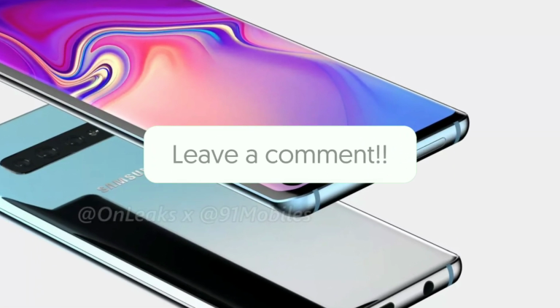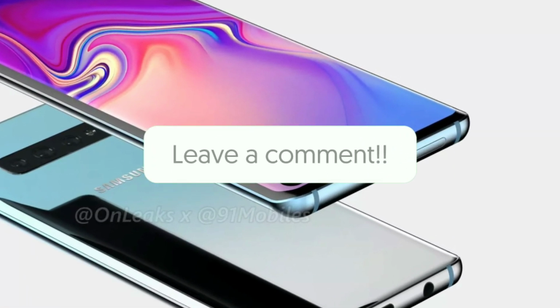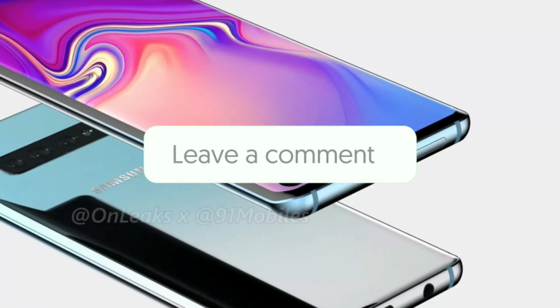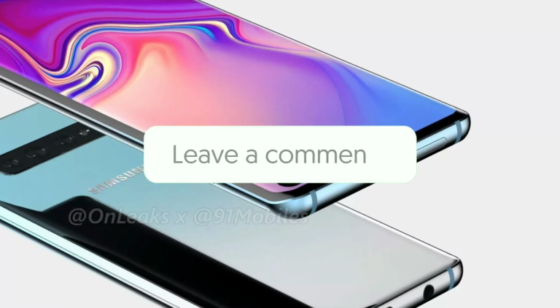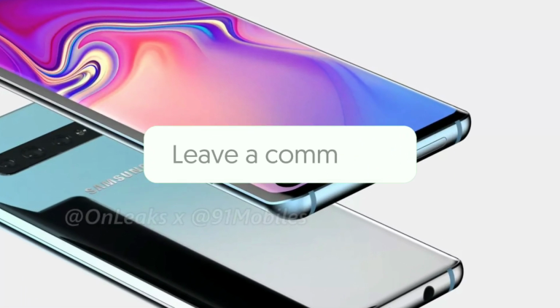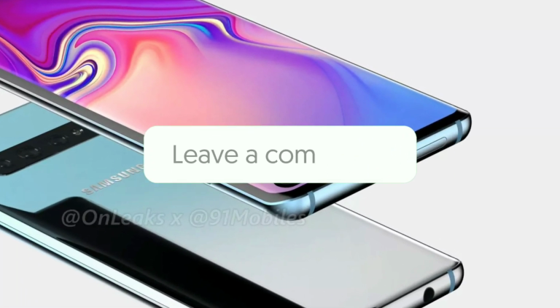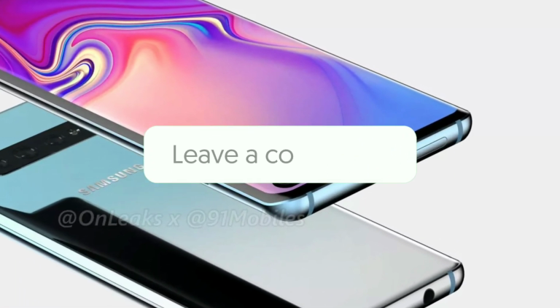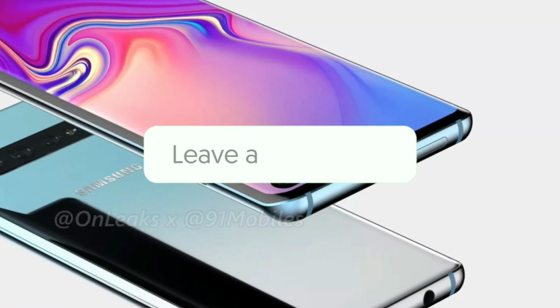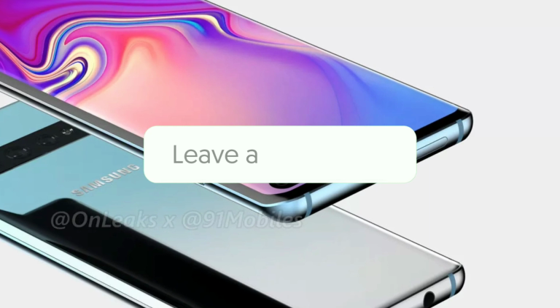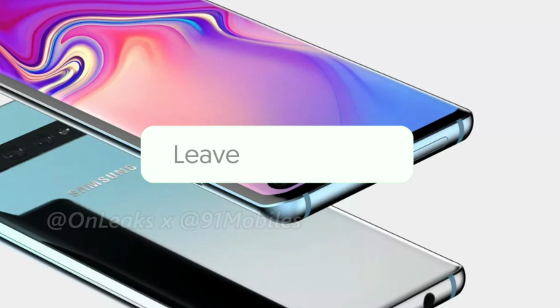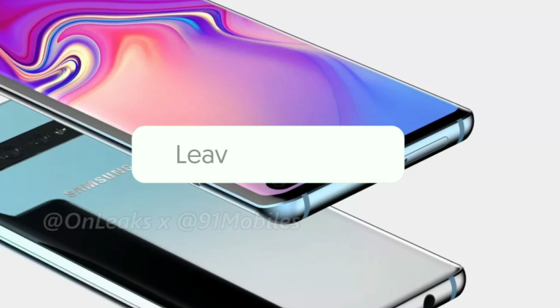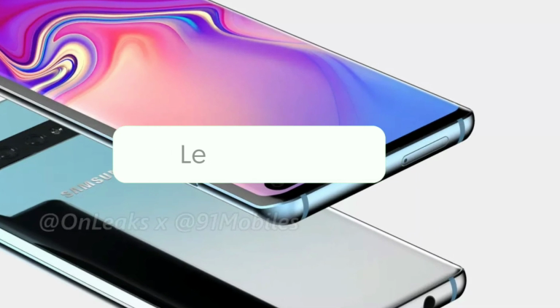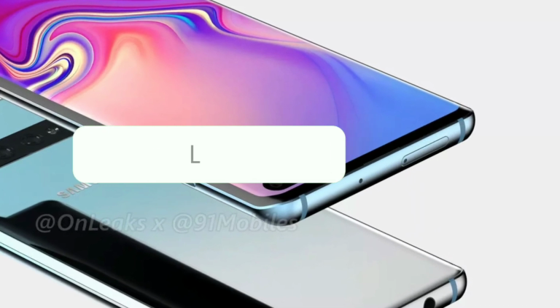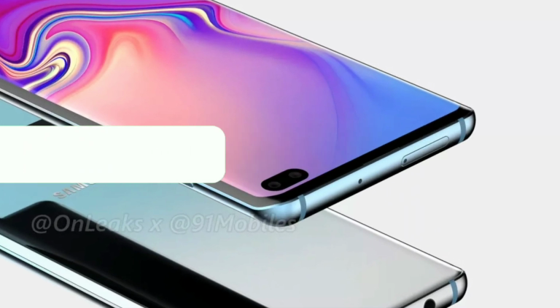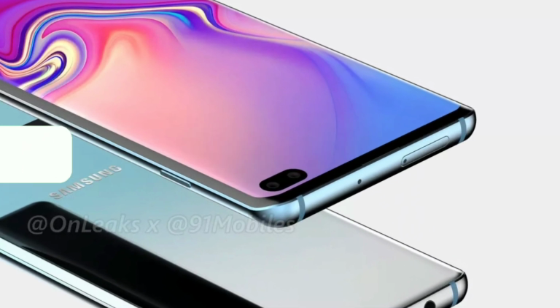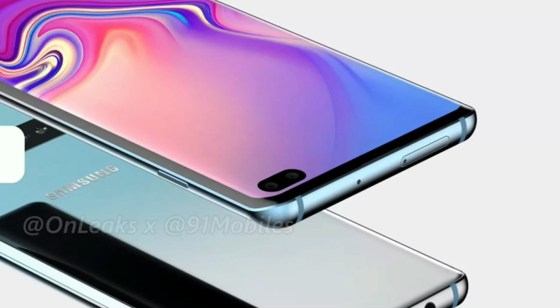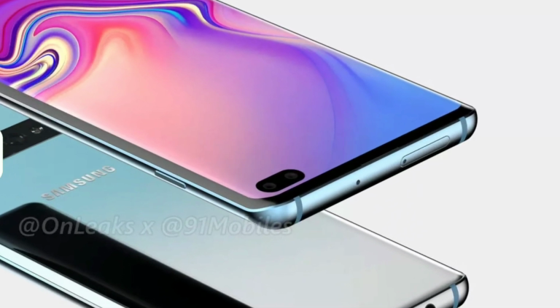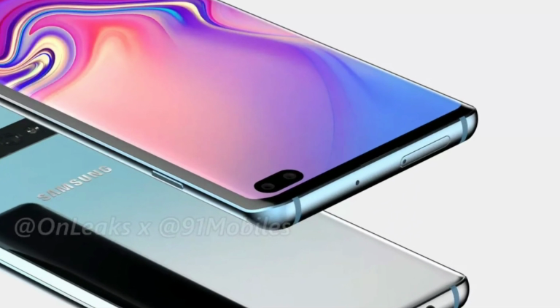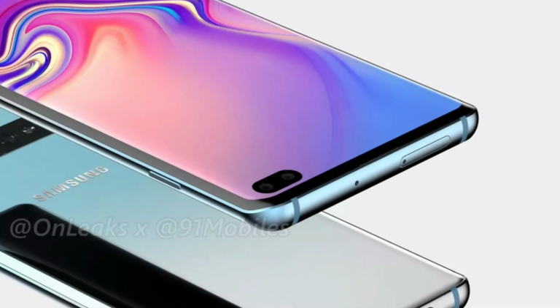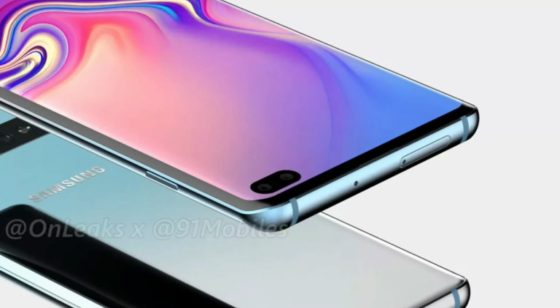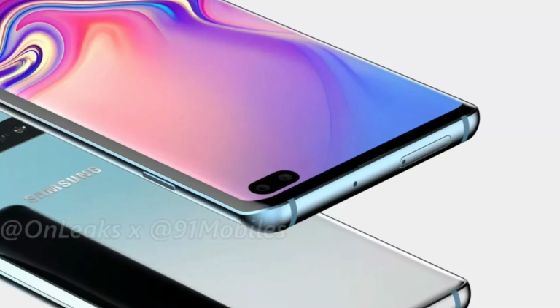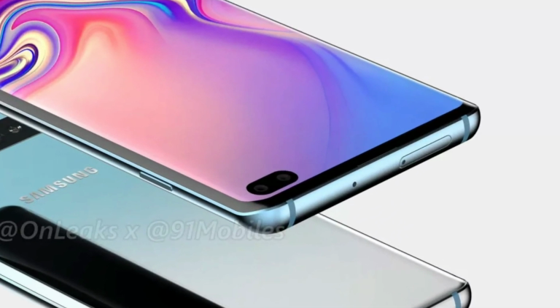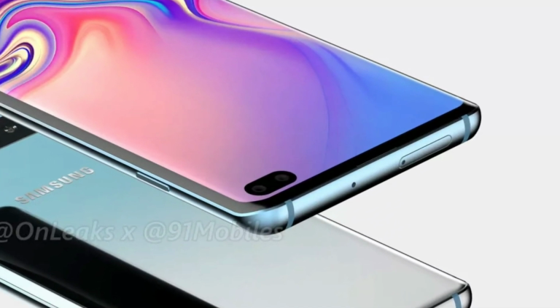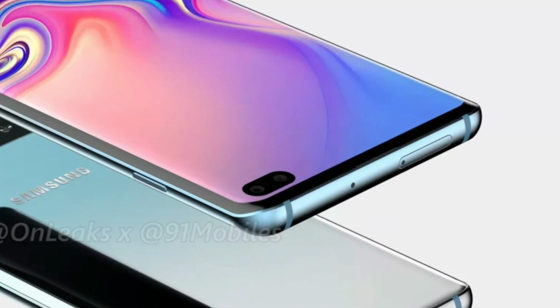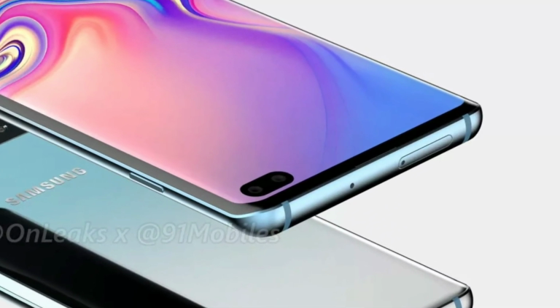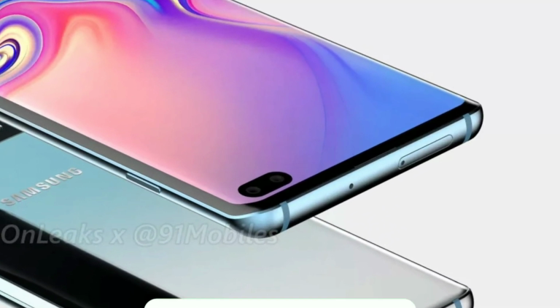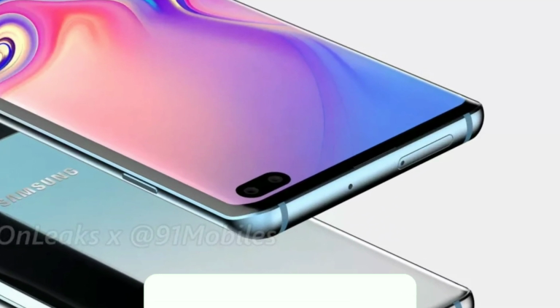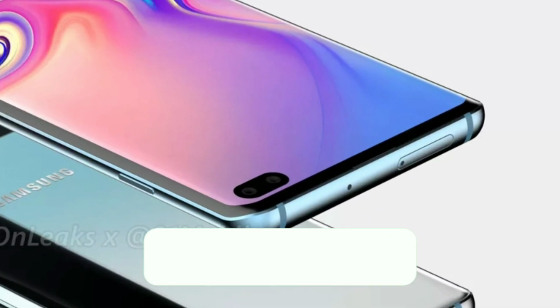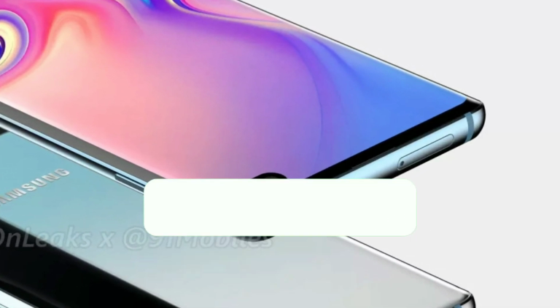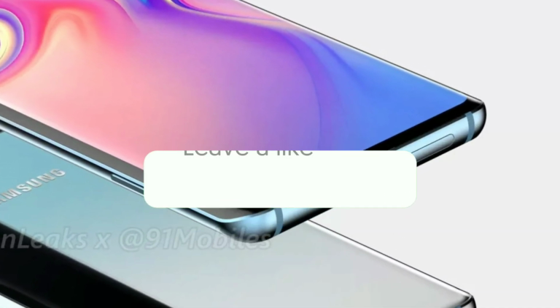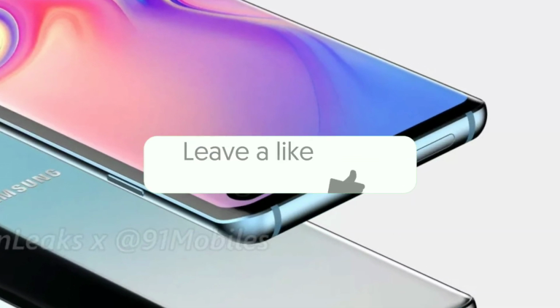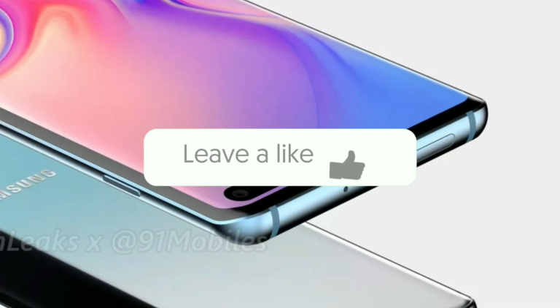On the software front, it should run Android Pie layered with Samsung's new One UI.